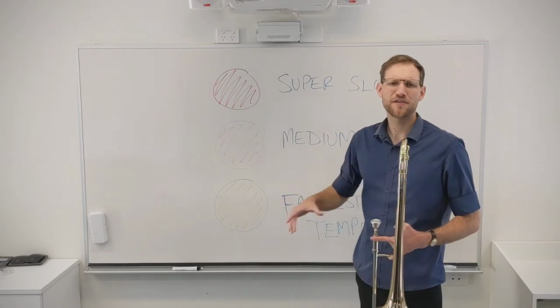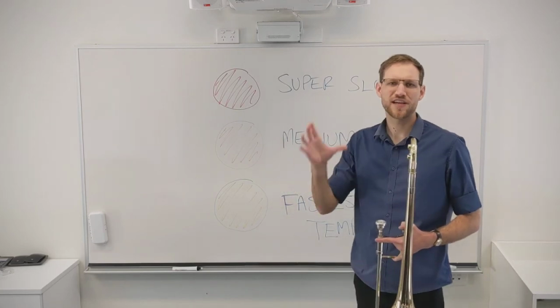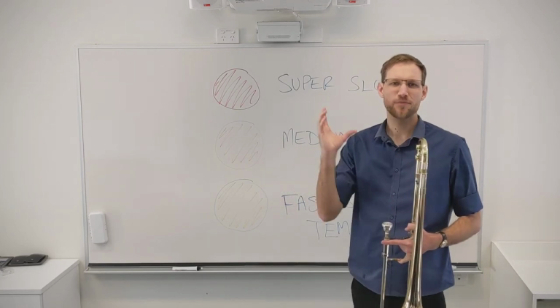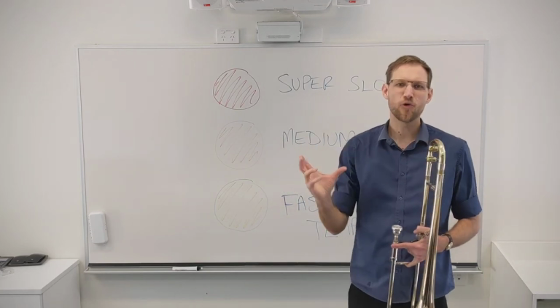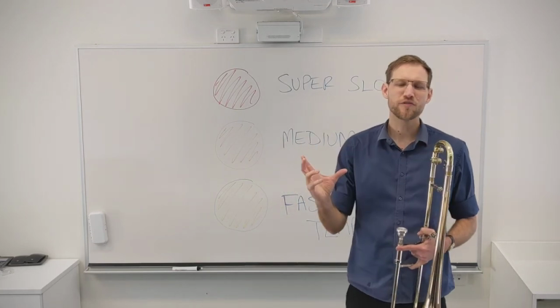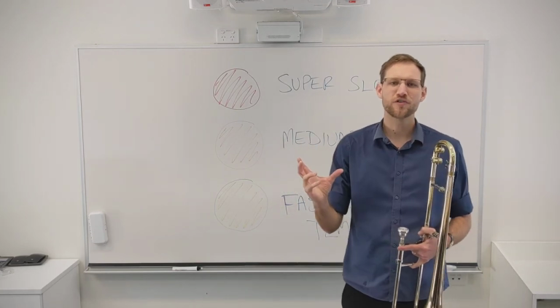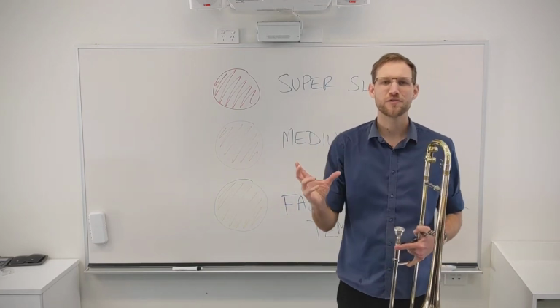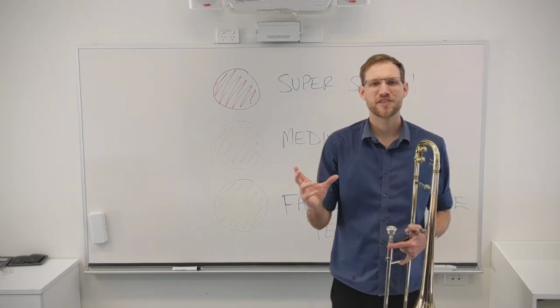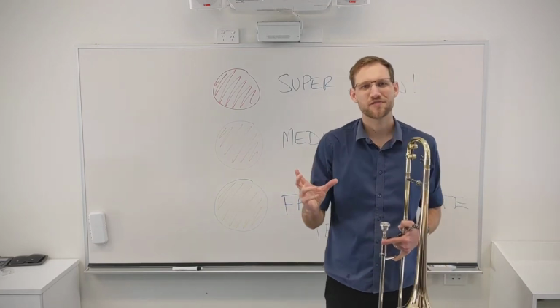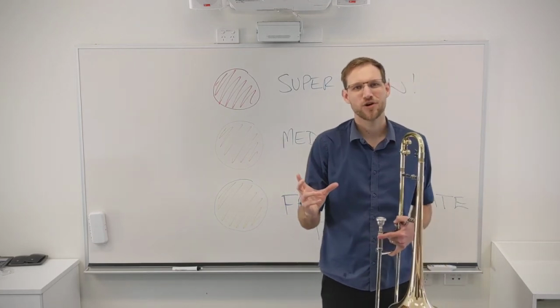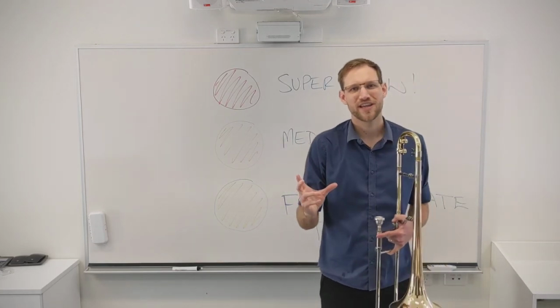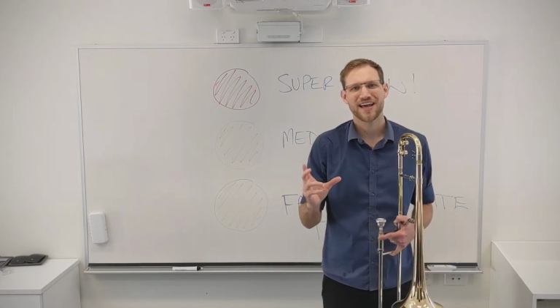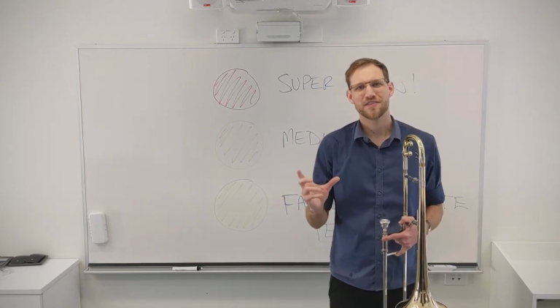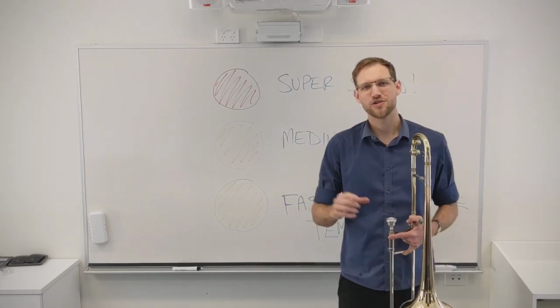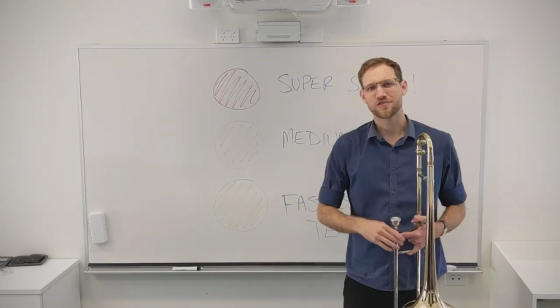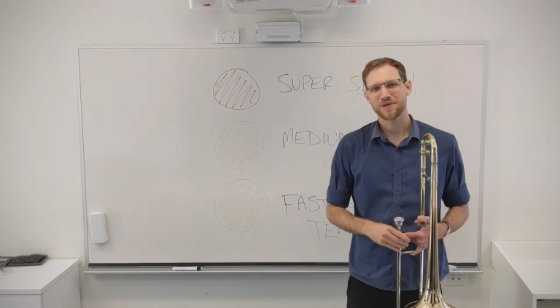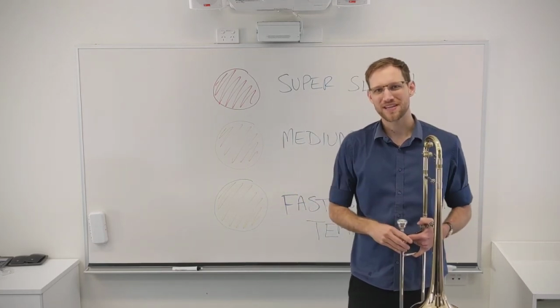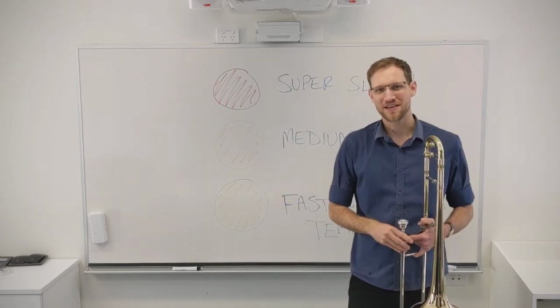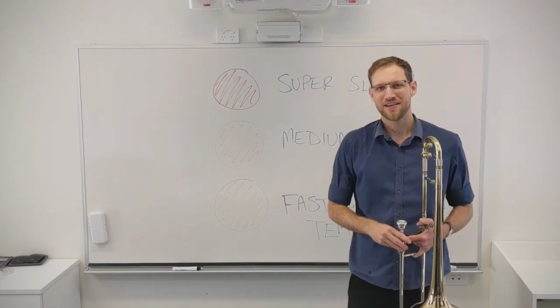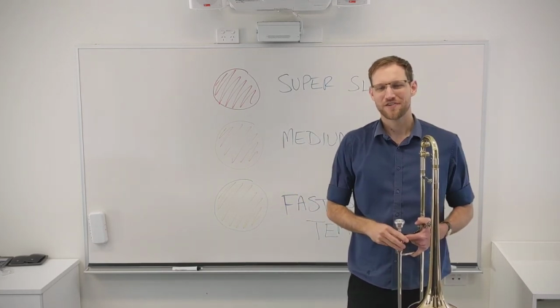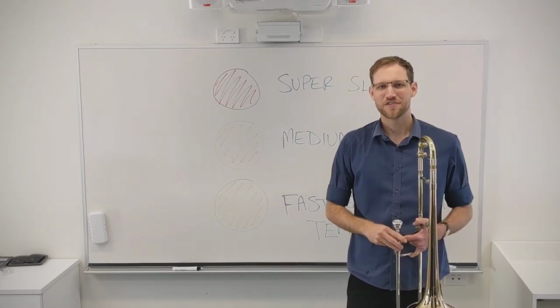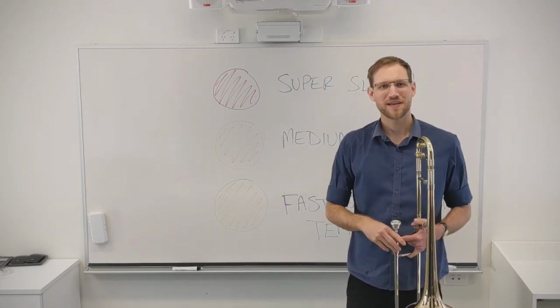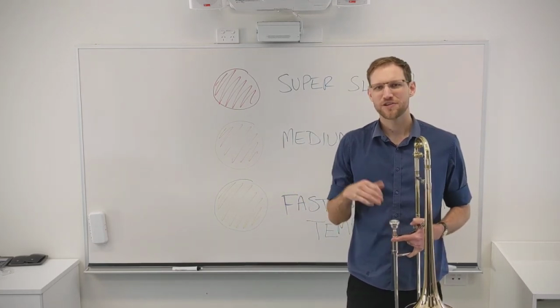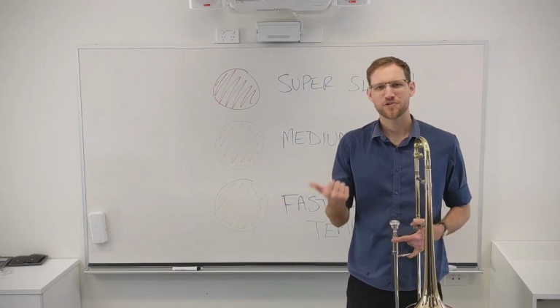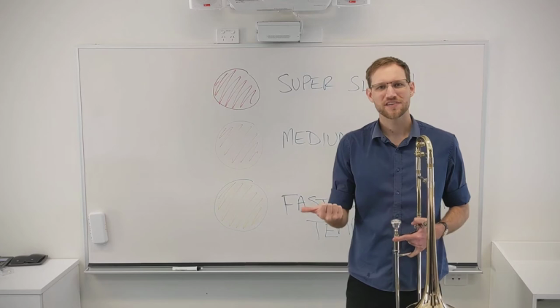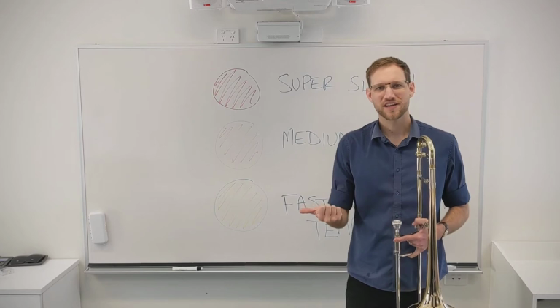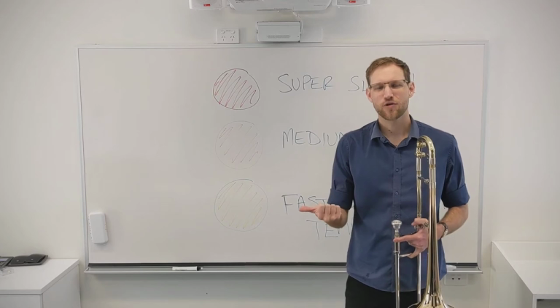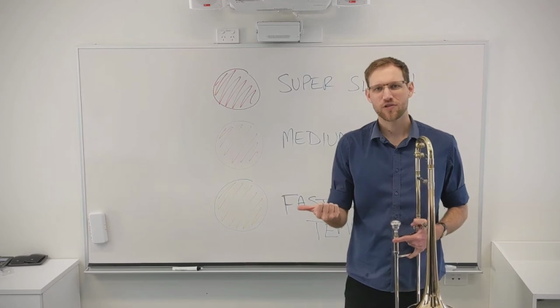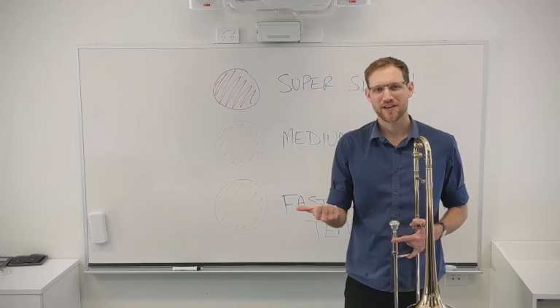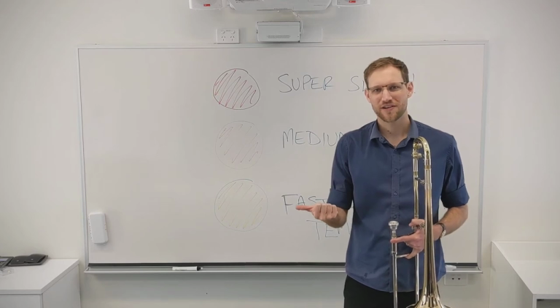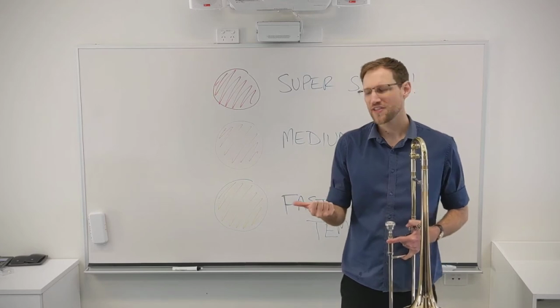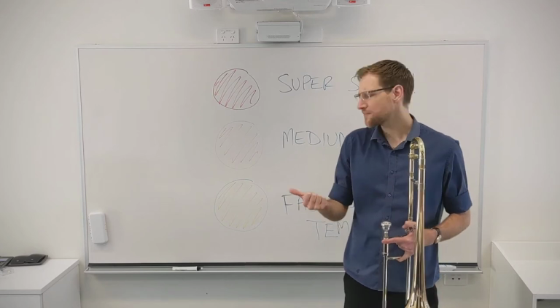Once you can do it at that mega slow speed, you can bump it up to a medium tempo — that's your amber light — and you have to keep all of those good things working at the new speed: clear tonguing and all of that.